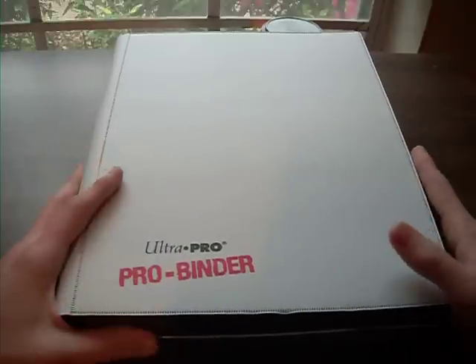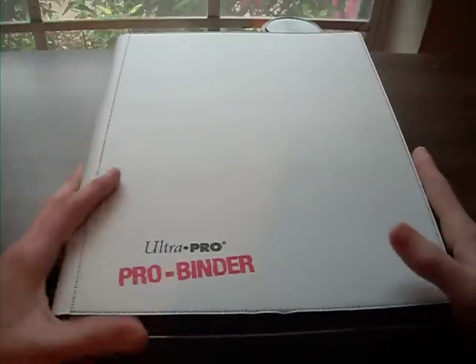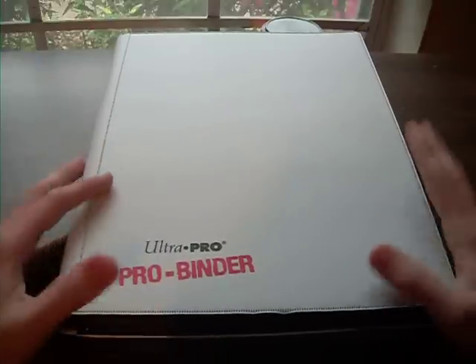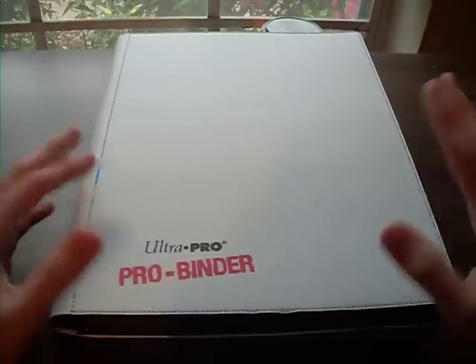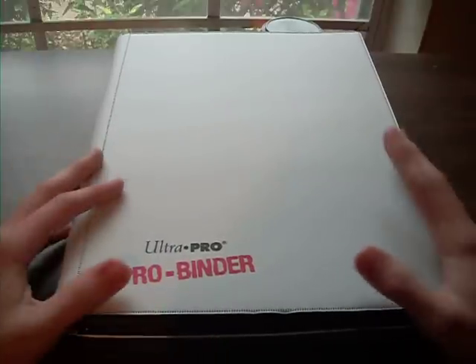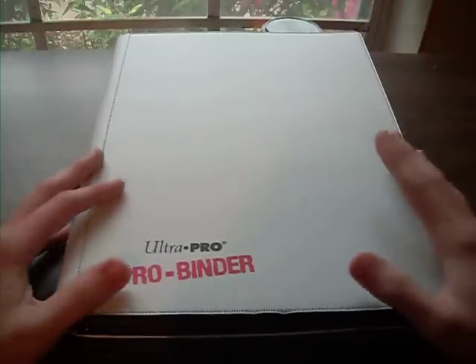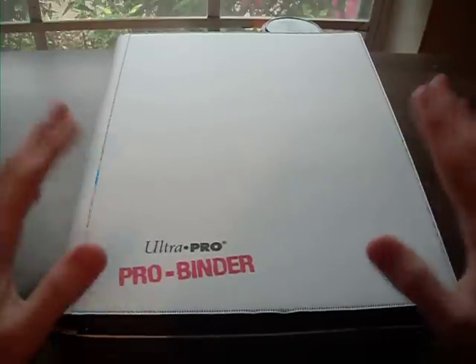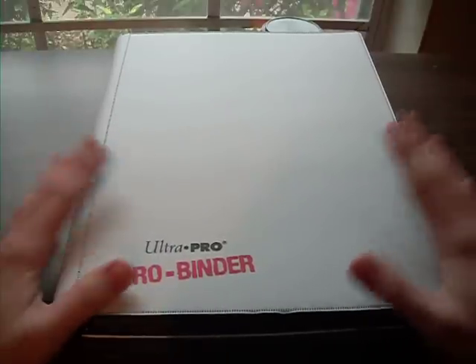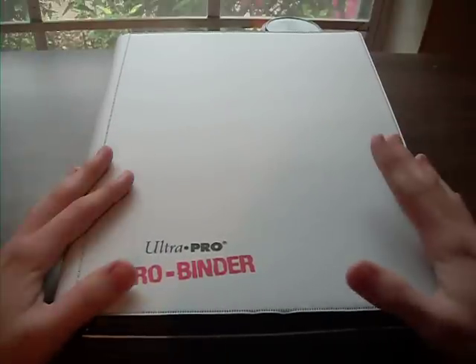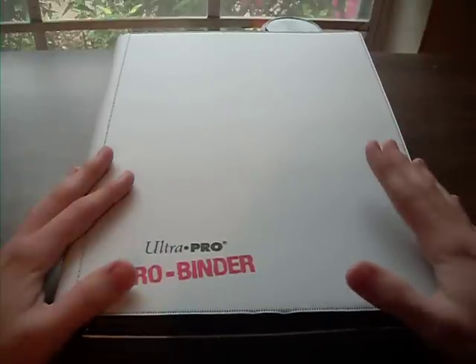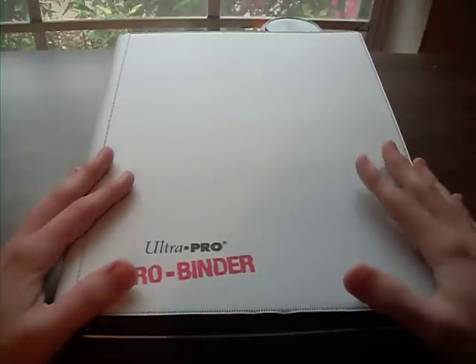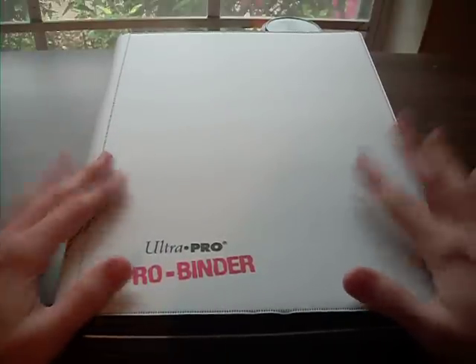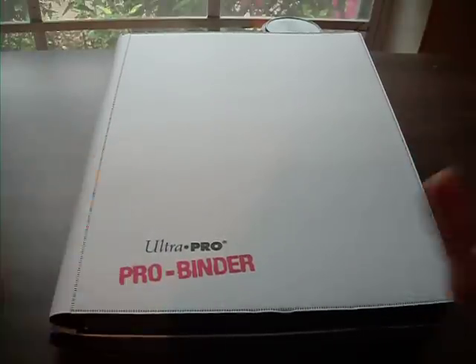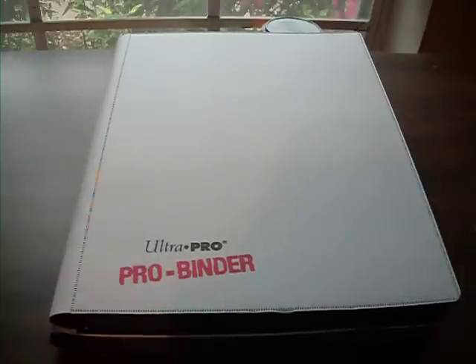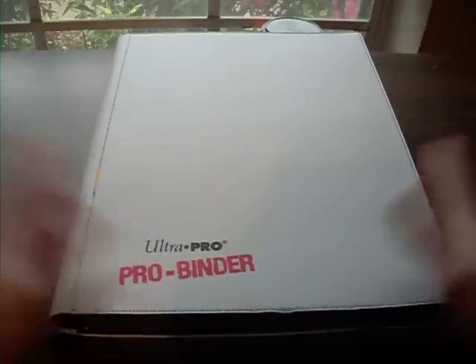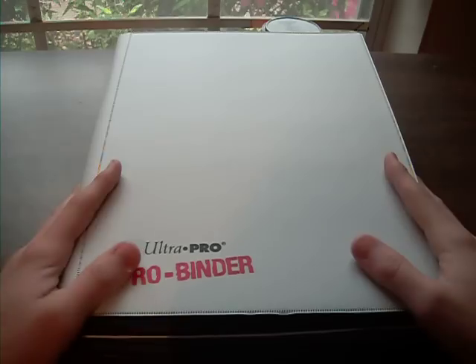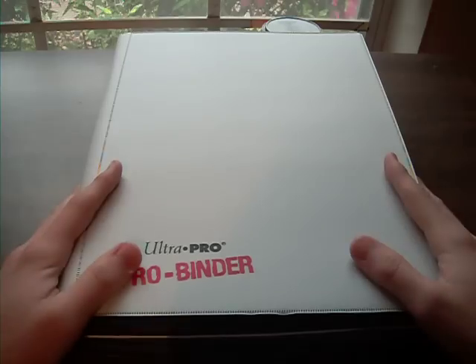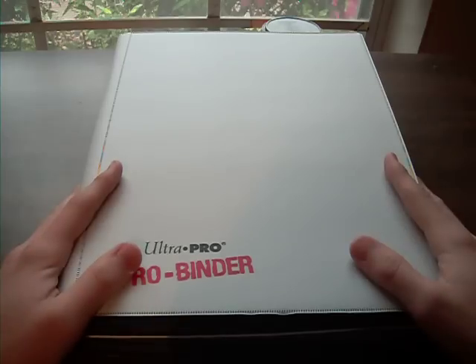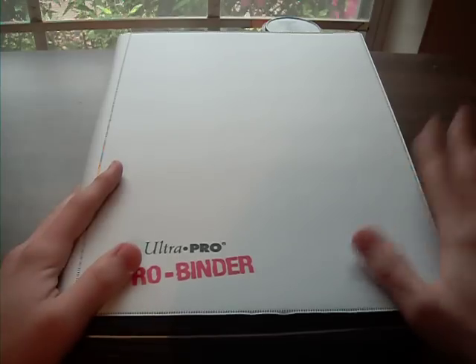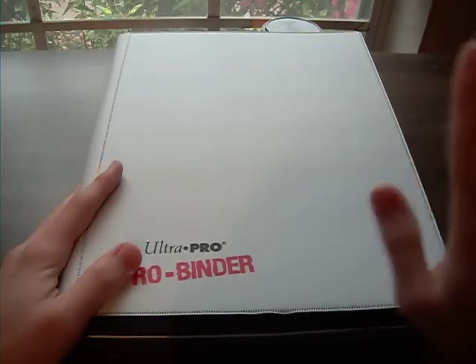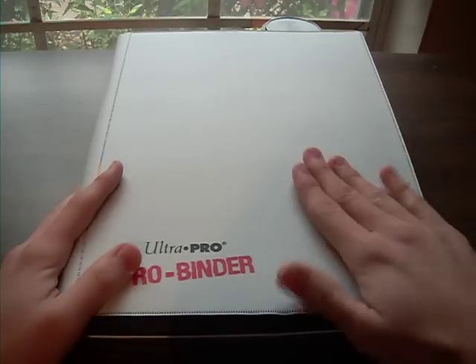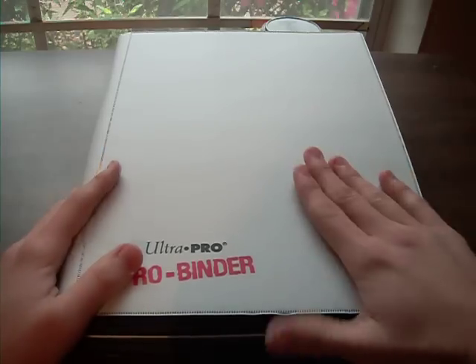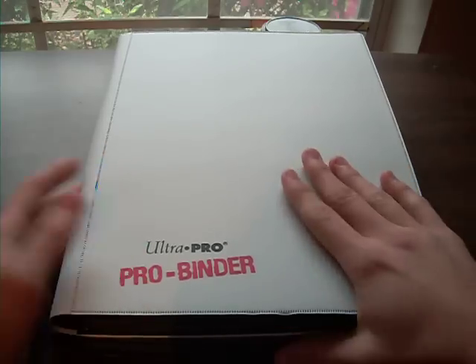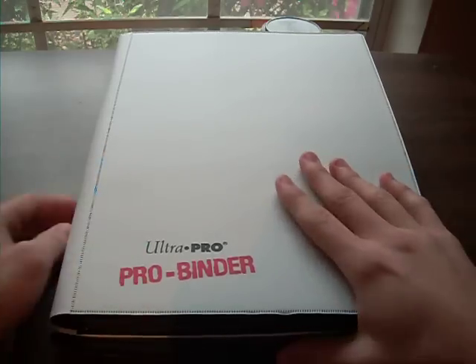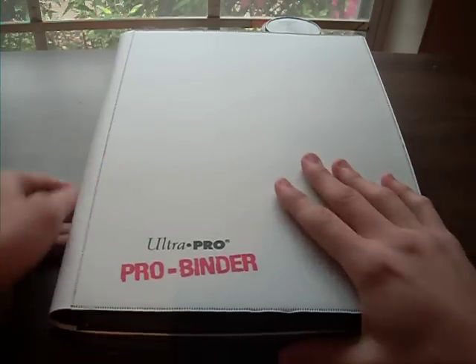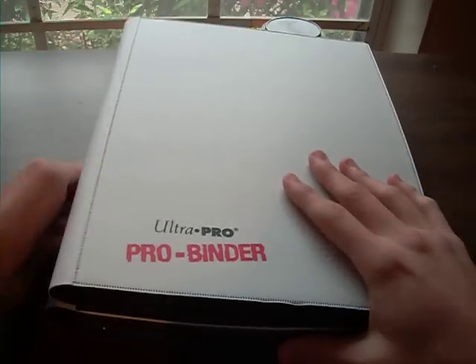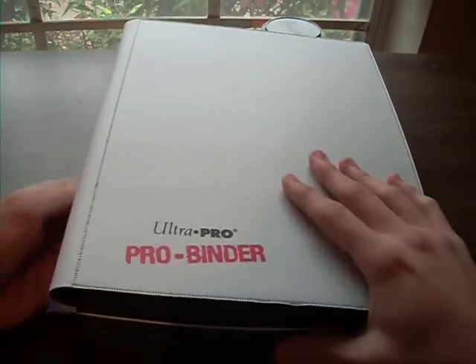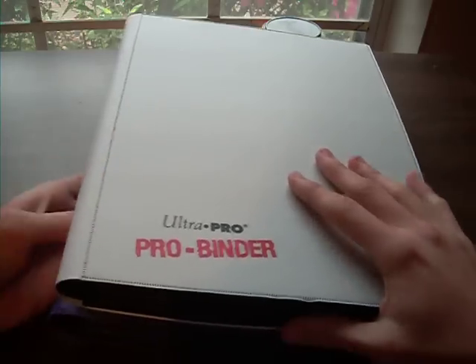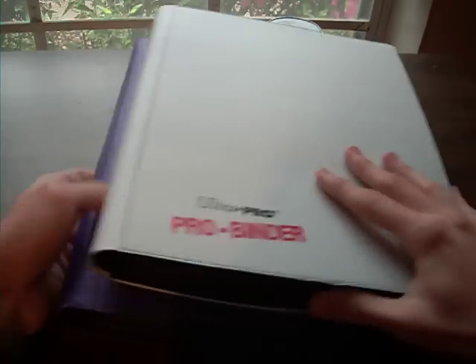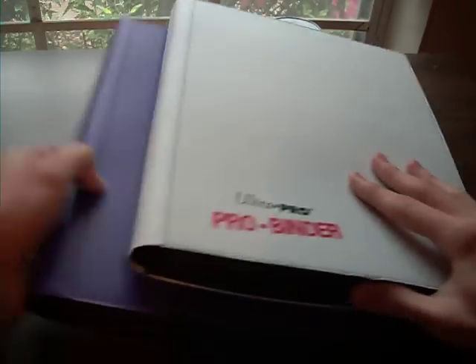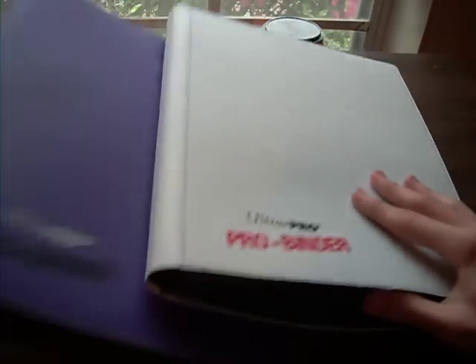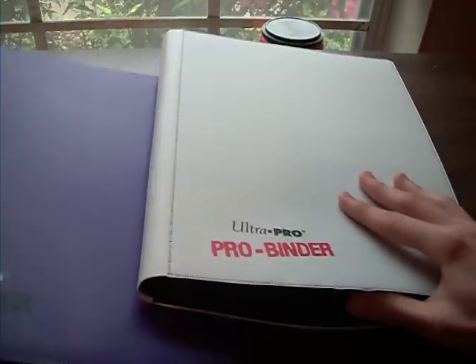So I threw together a fake binder just for walls and just to have a more organized version of my fake collection, because normally I was just keeping them stuck in a mega tin. But yeah, let's go ahead and get into the binders.